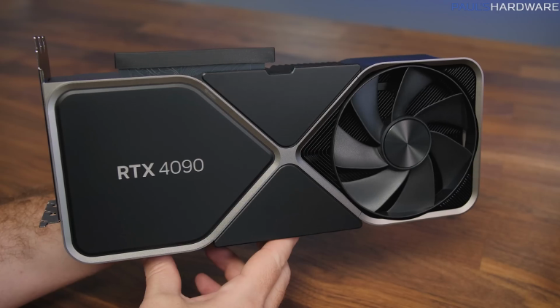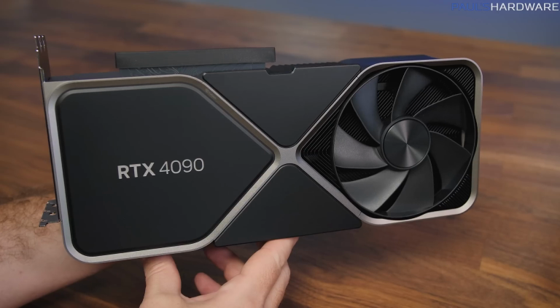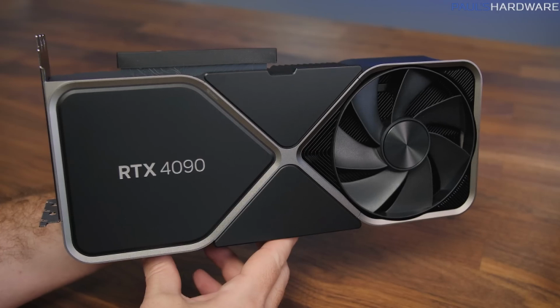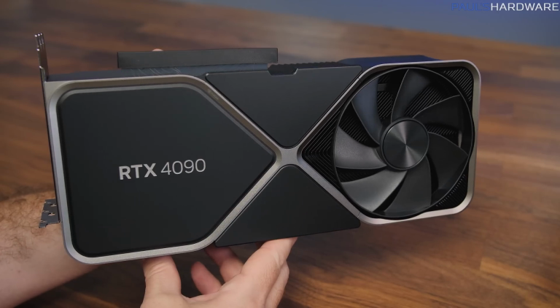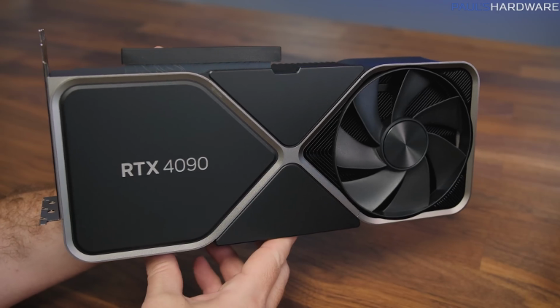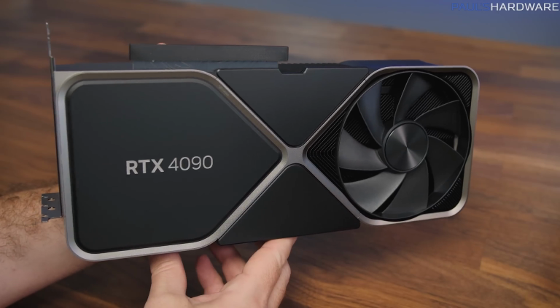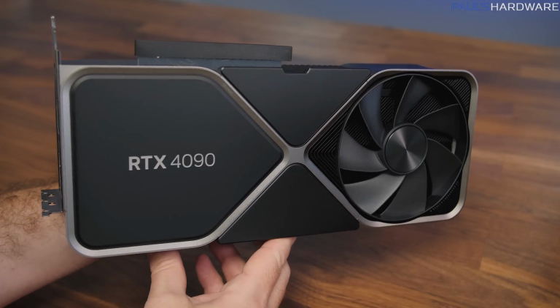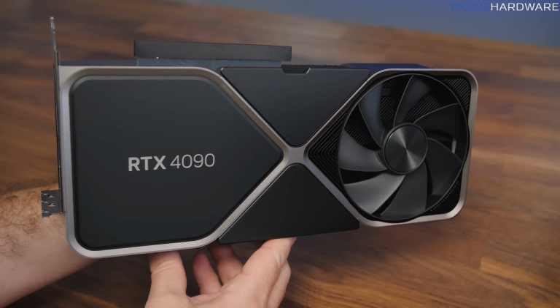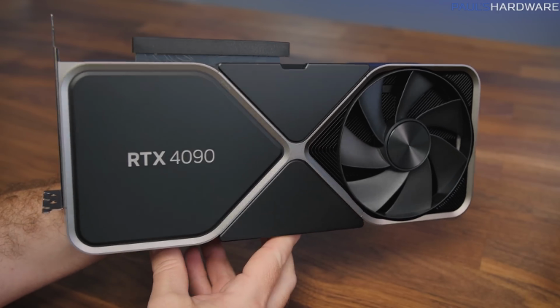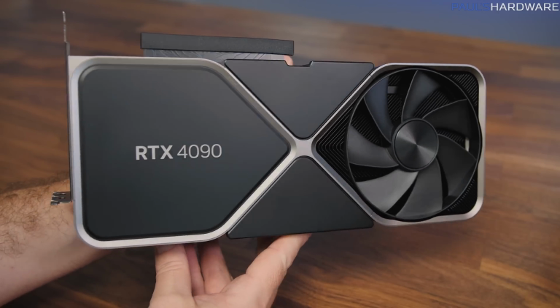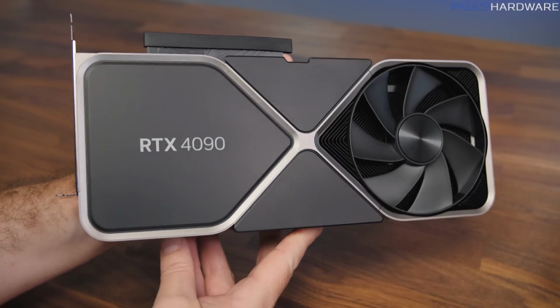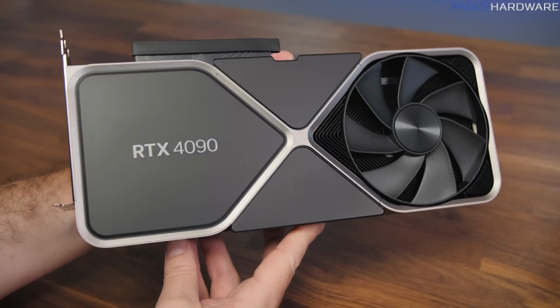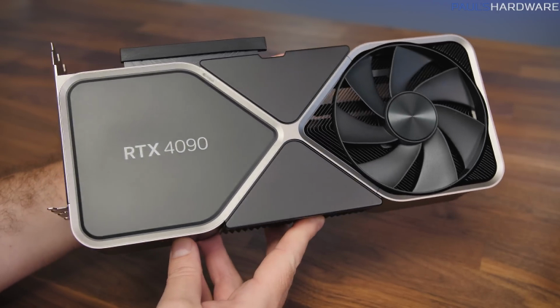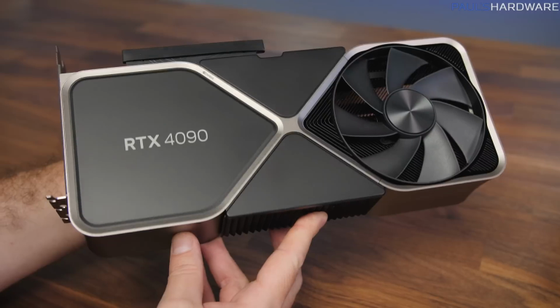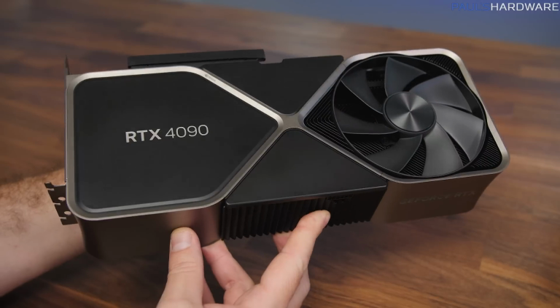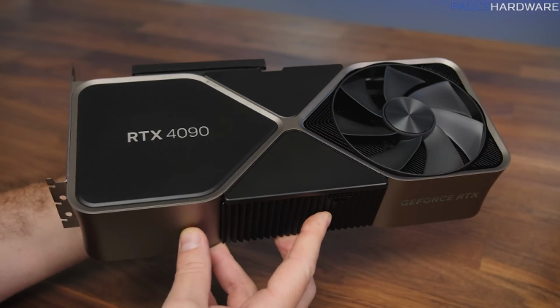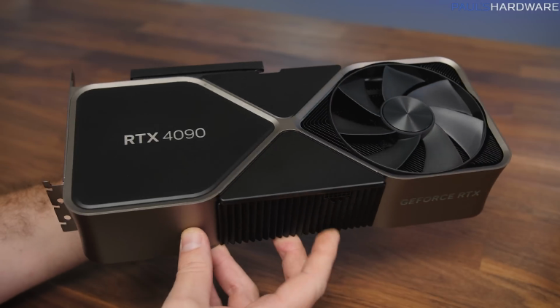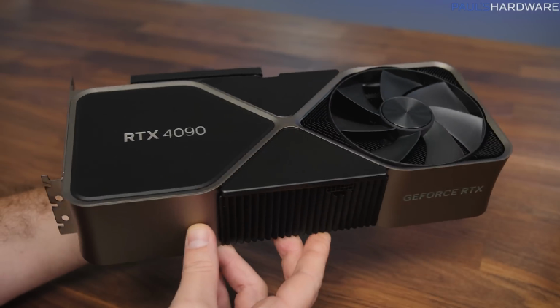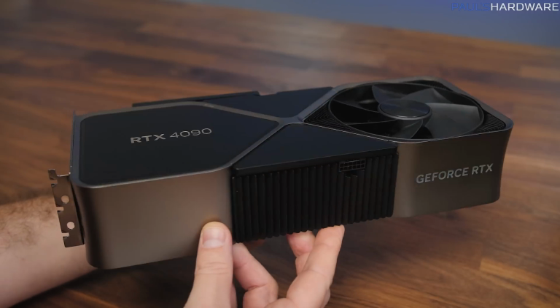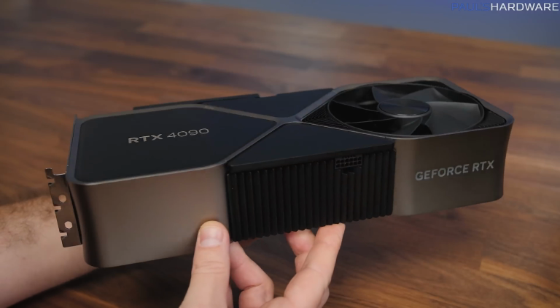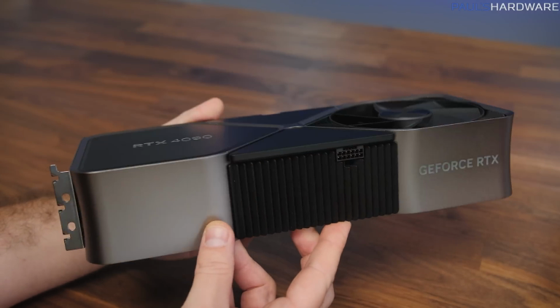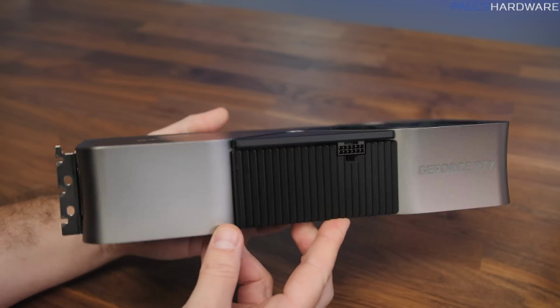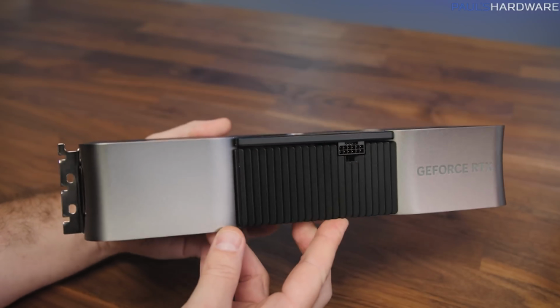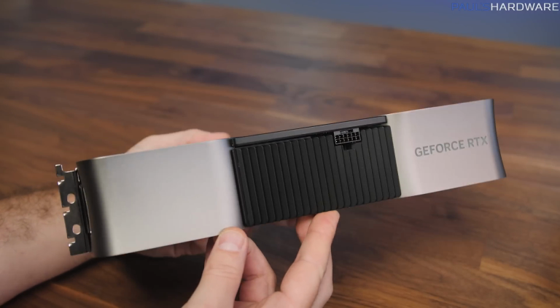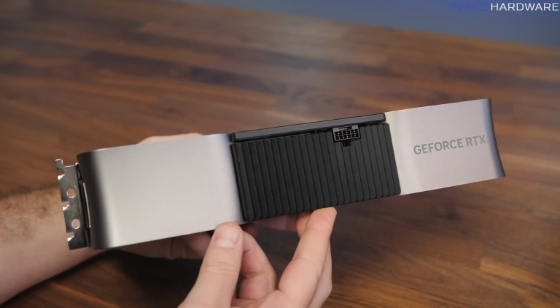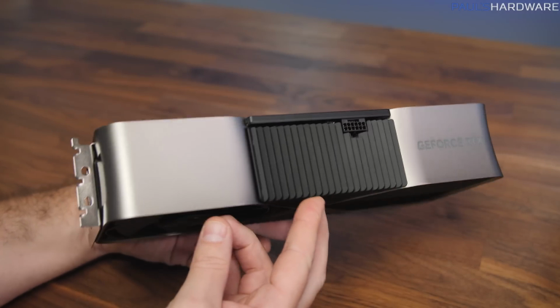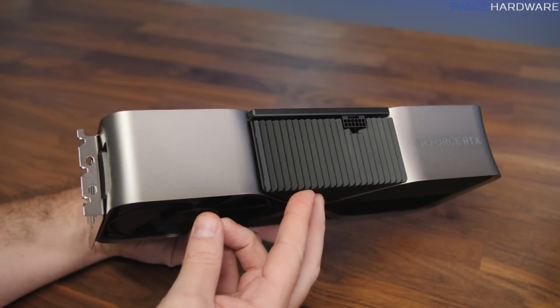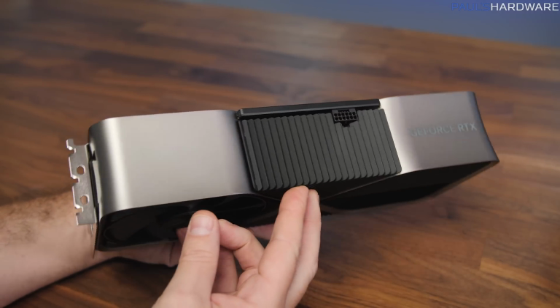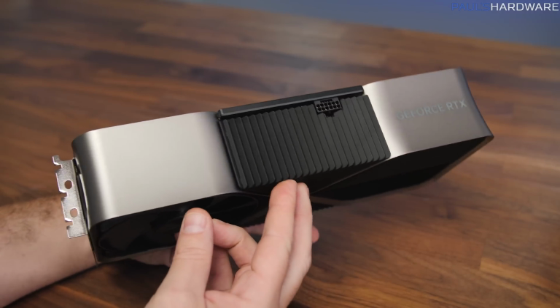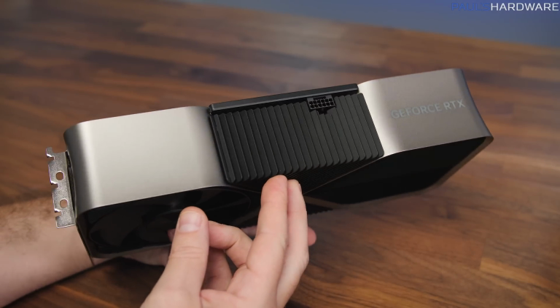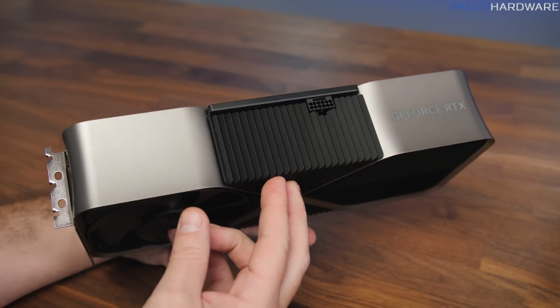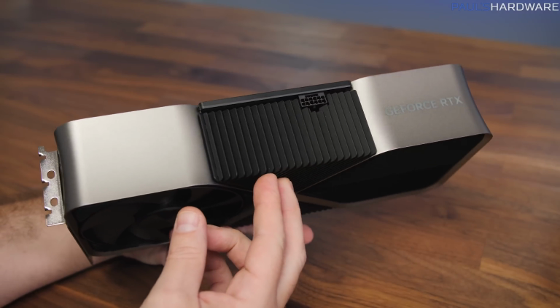There was a mighty deluge of reviews and benchmarks to peruse, which I will attempt to boil down for you today.